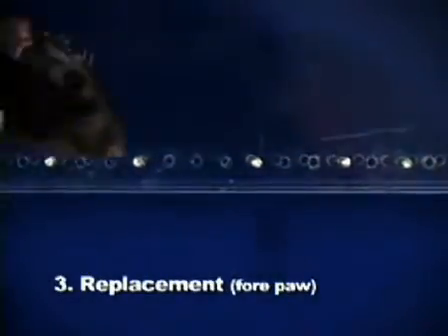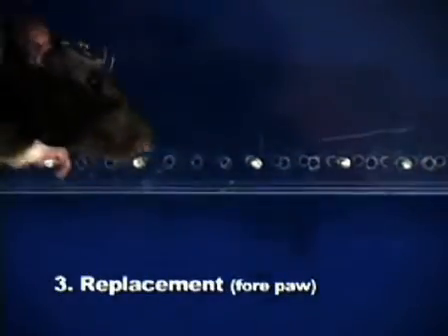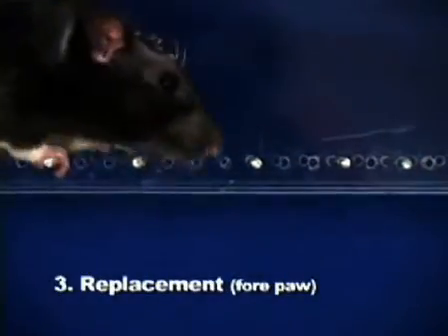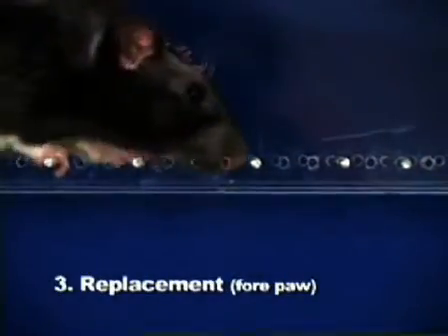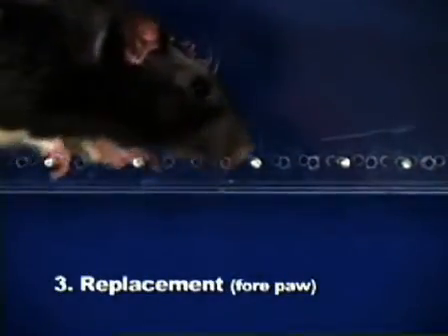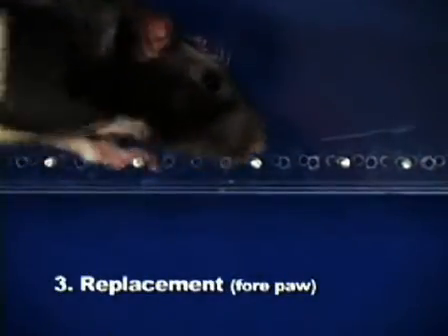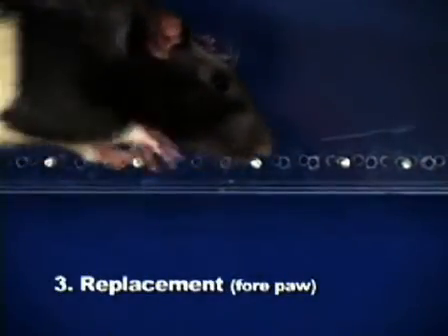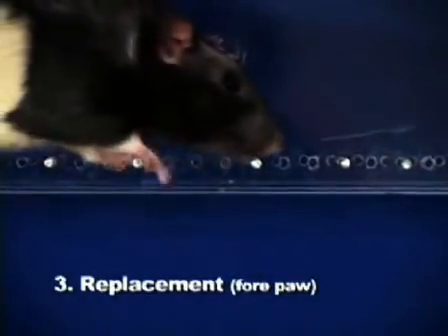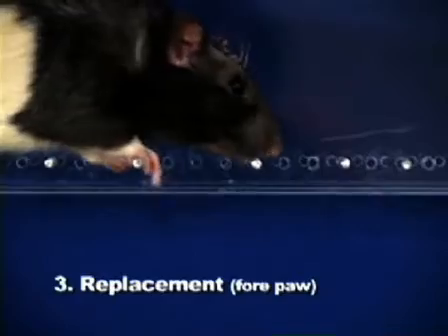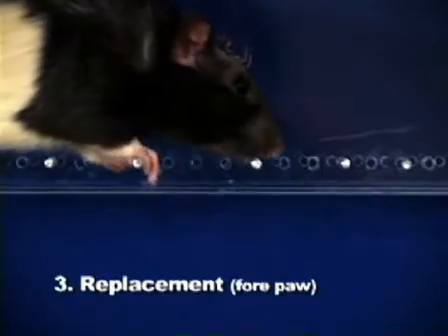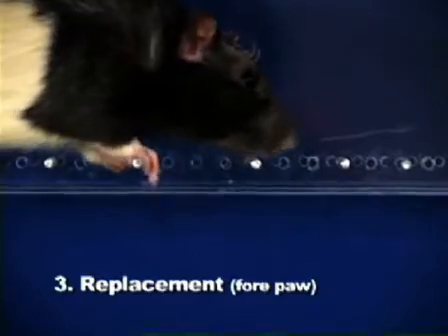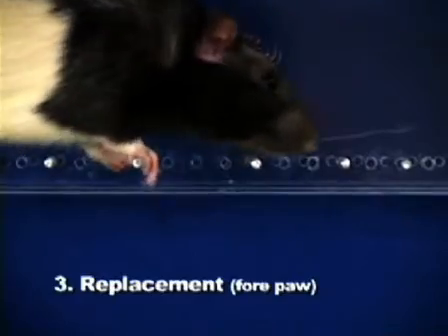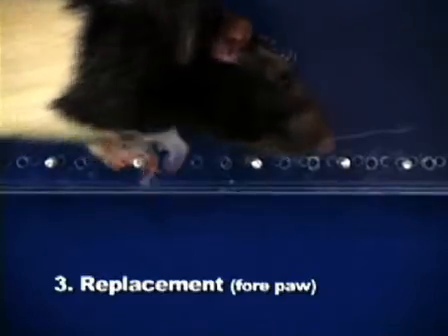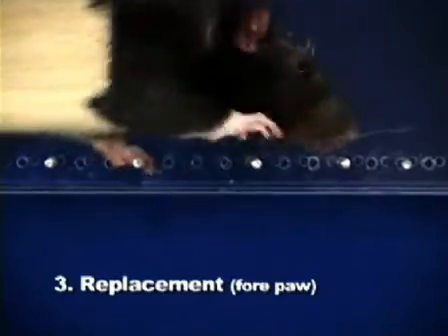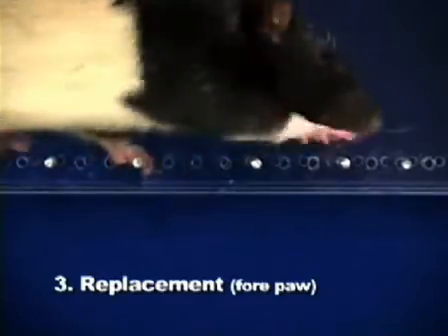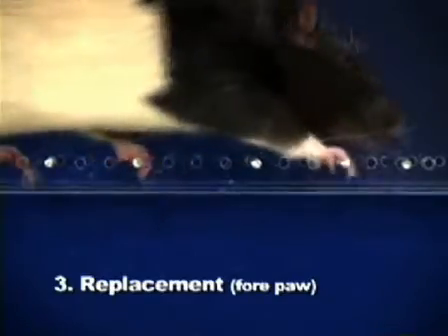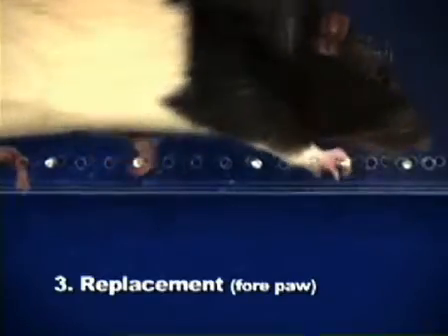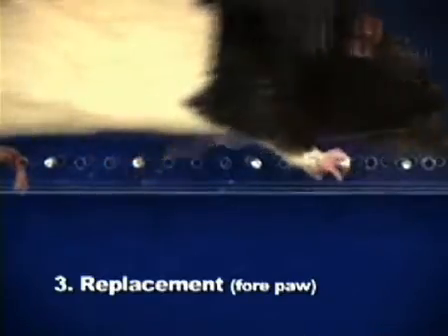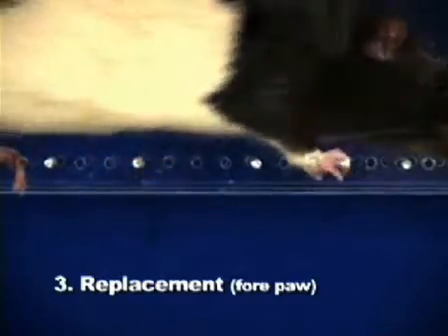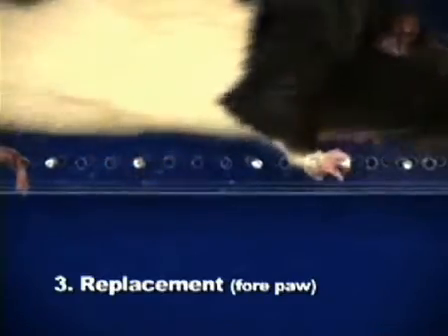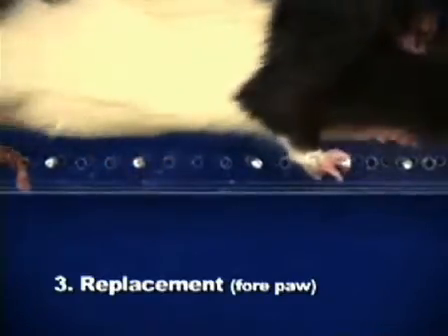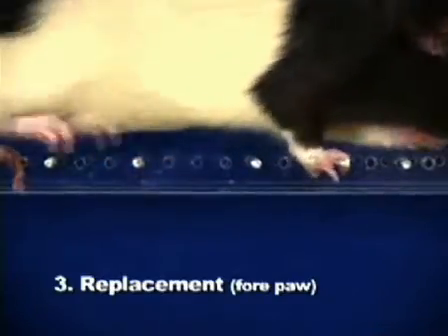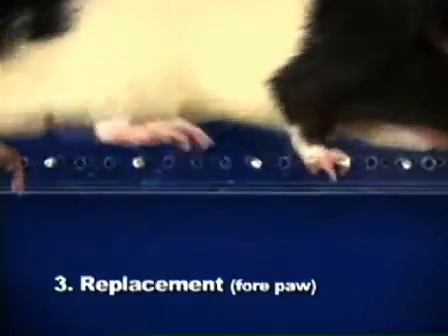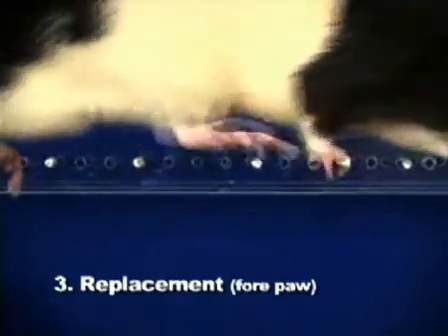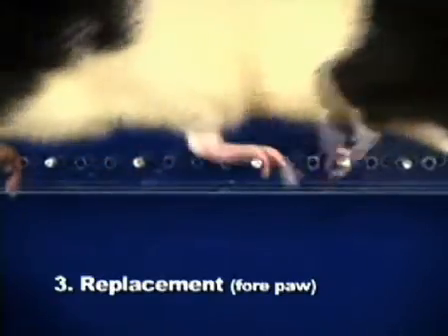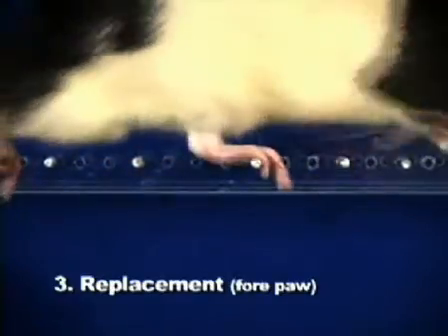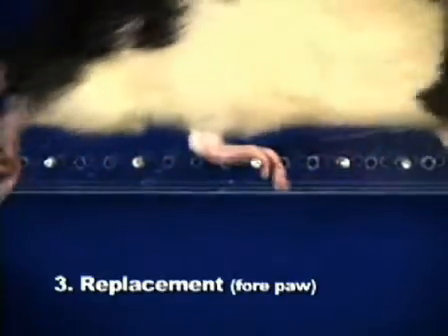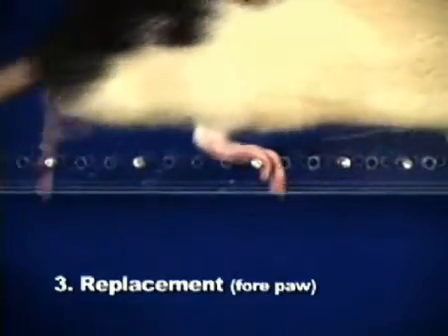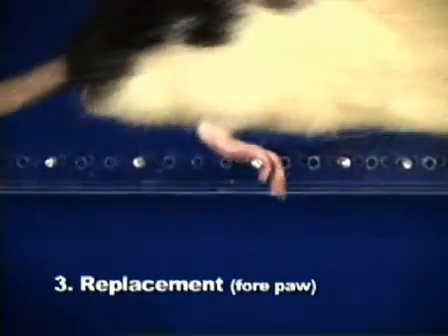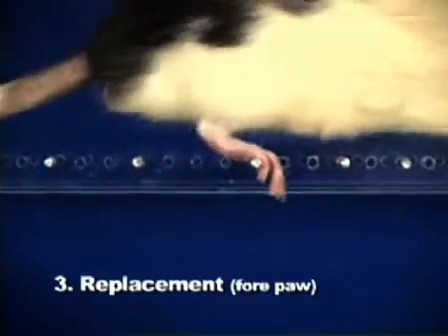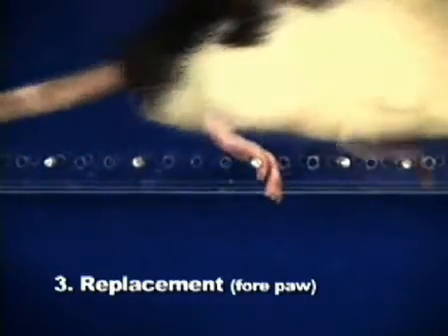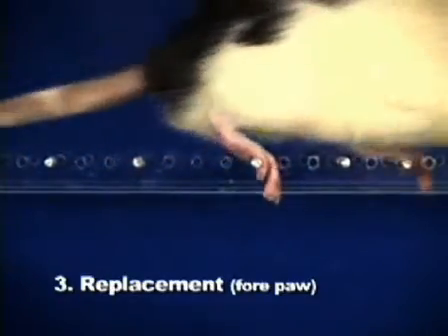Replacement receives a score of three and occurs when a paw is placed on a rung but is quickly moved to another rung before bearing any weight.